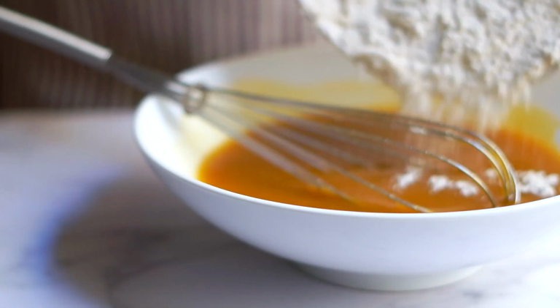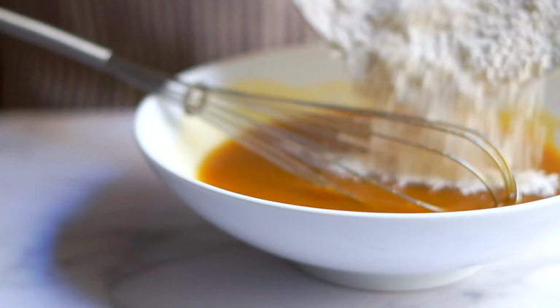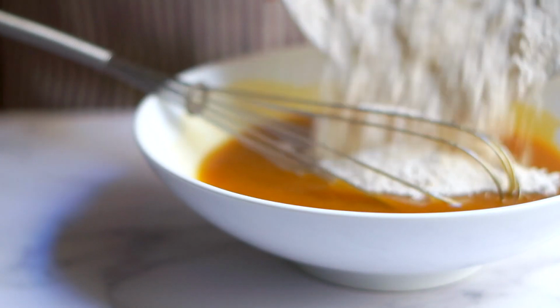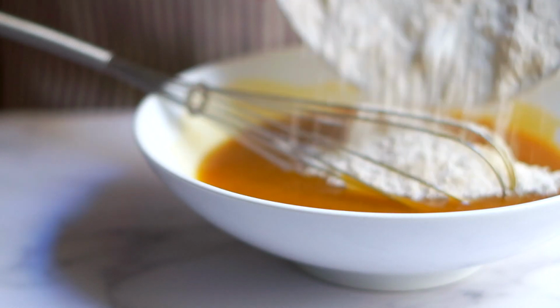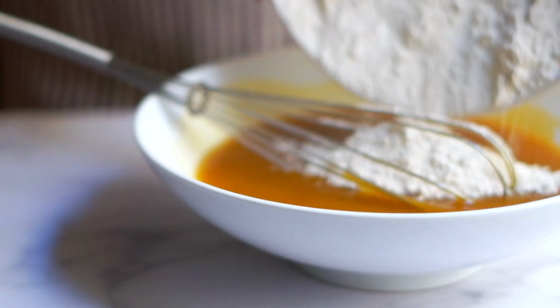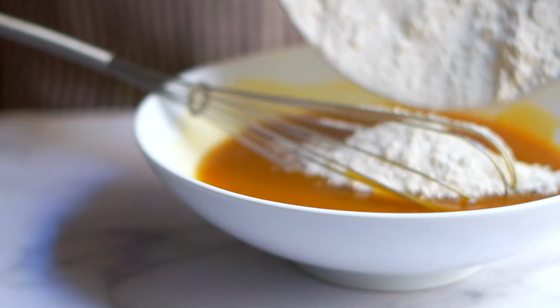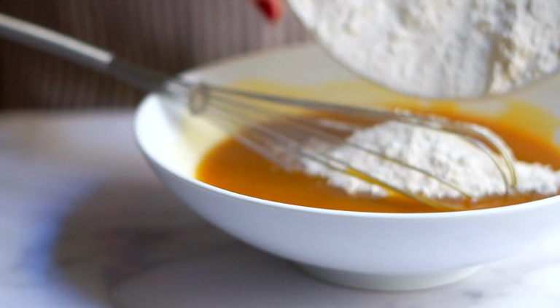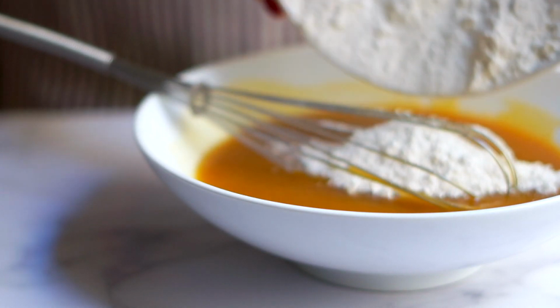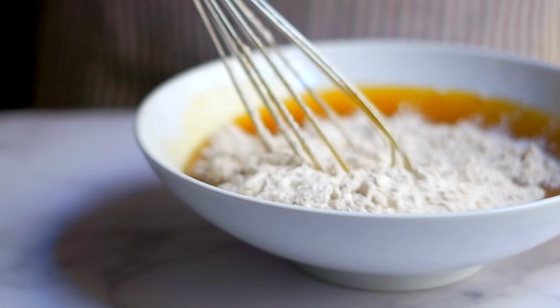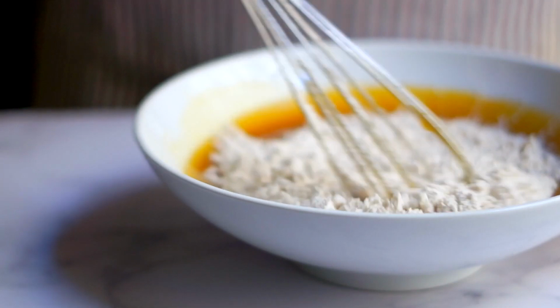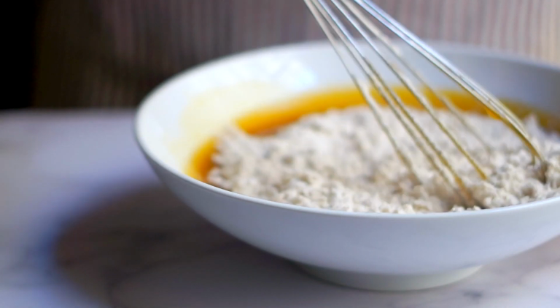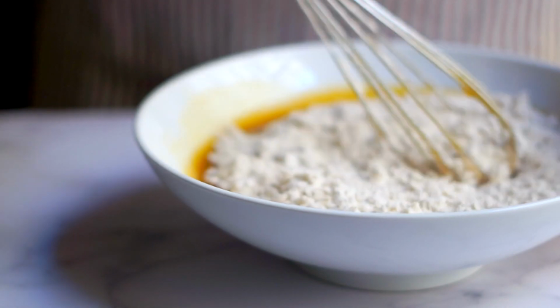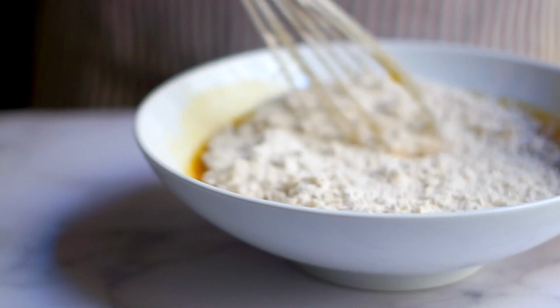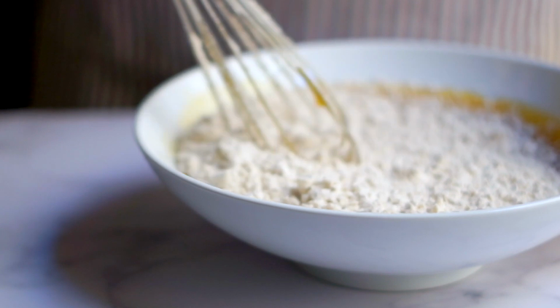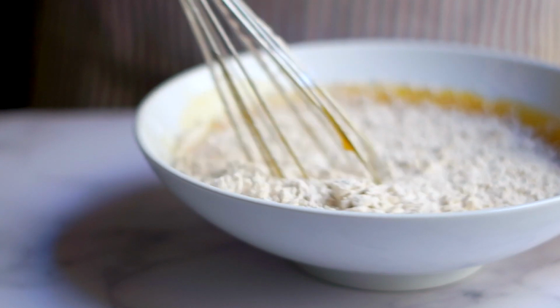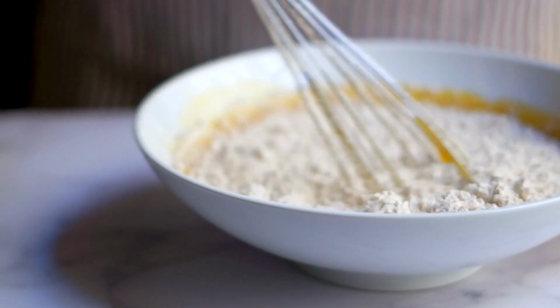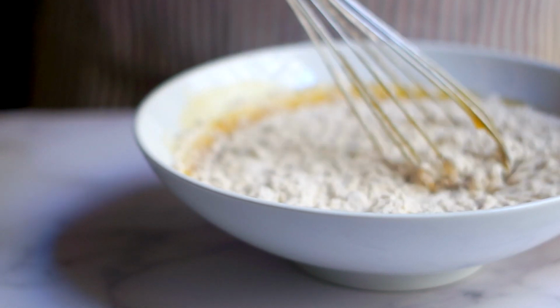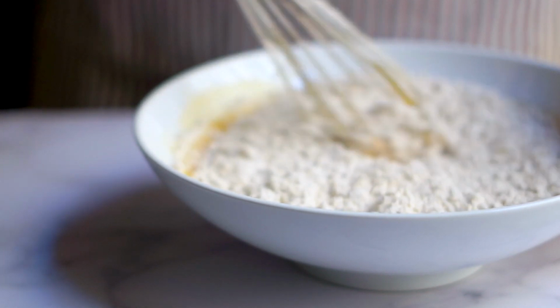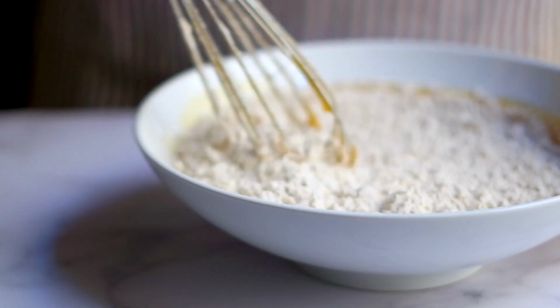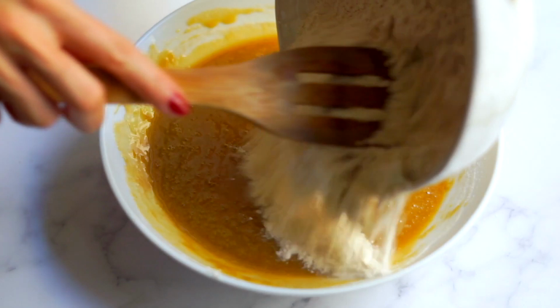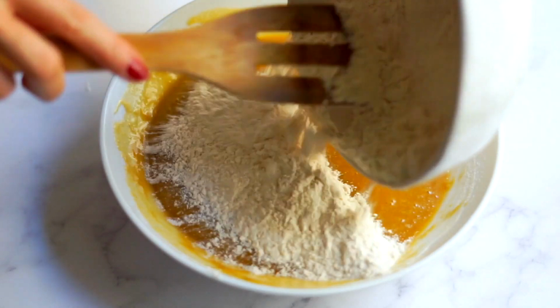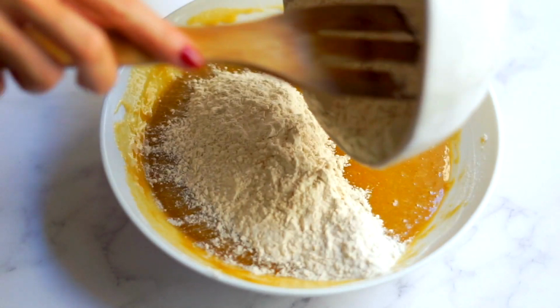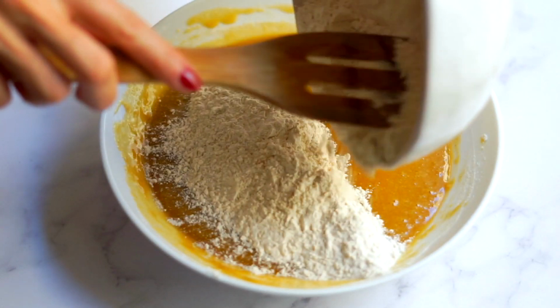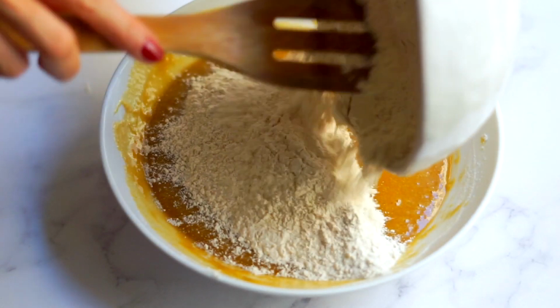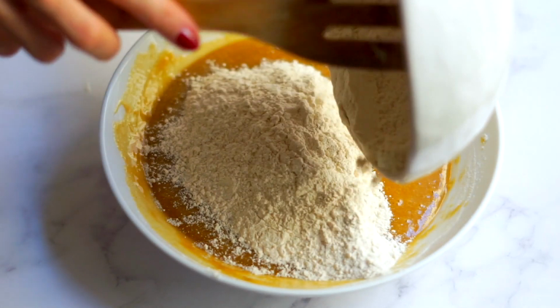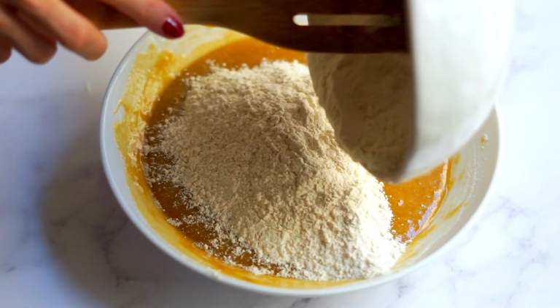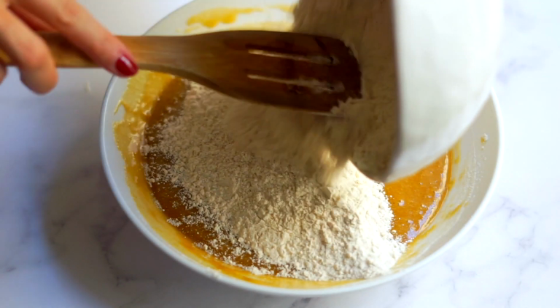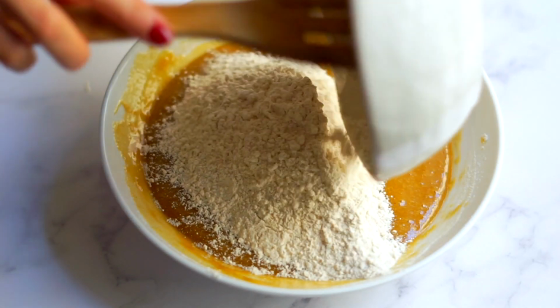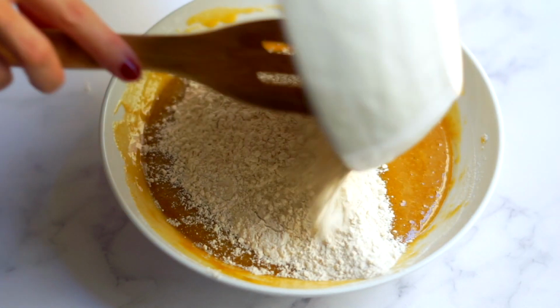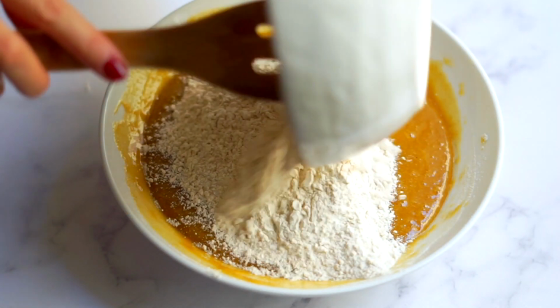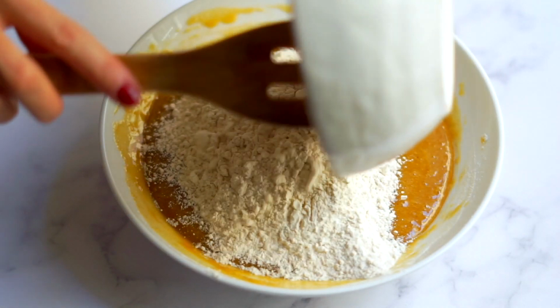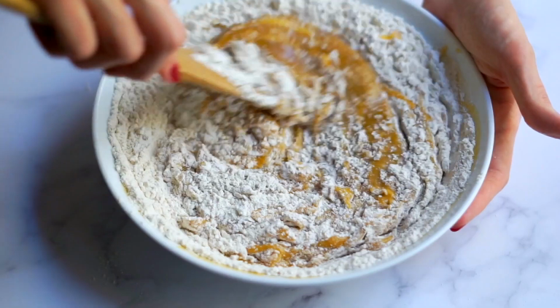Then I'm going to add the dry ingredients. I like to do half at a time, because at this point I want to be careful not to over-mix.